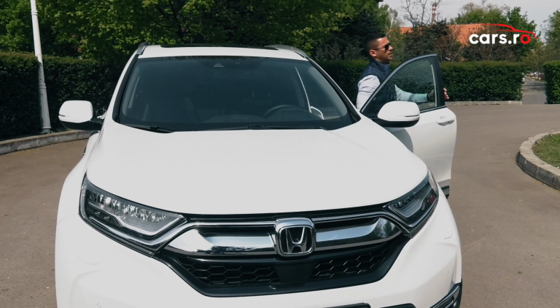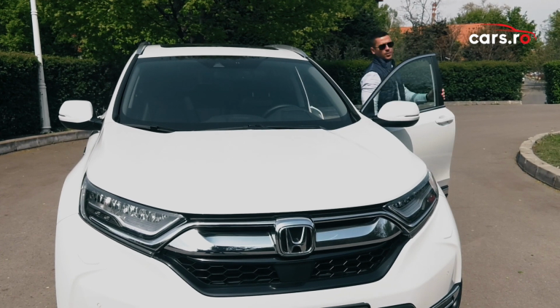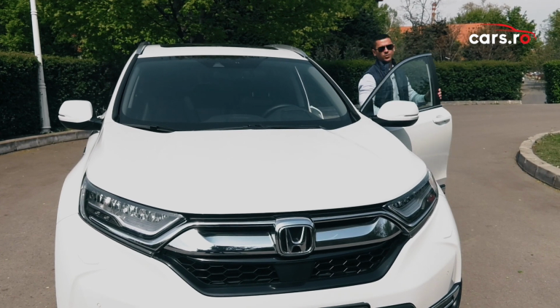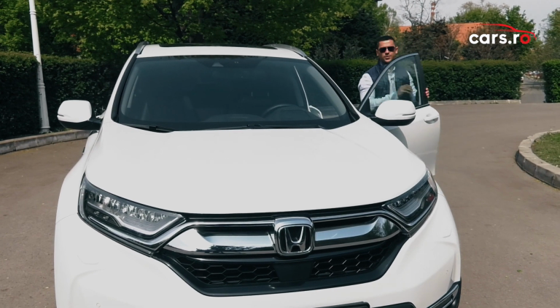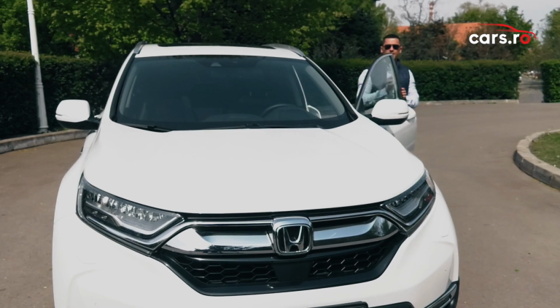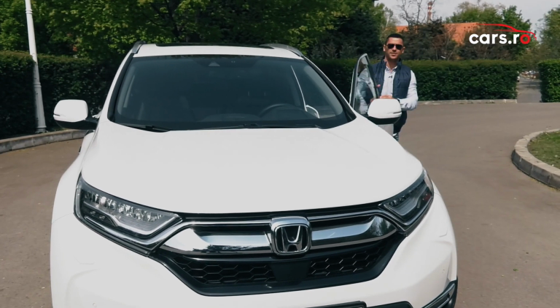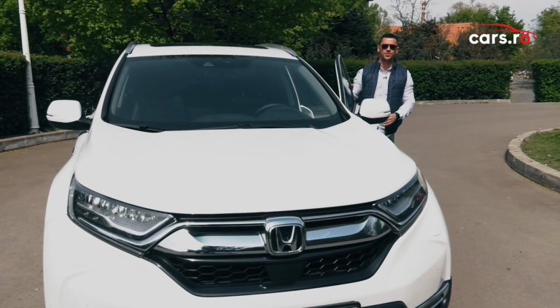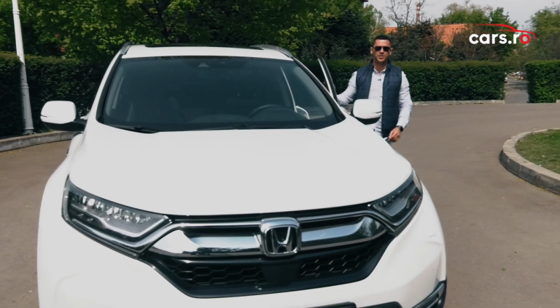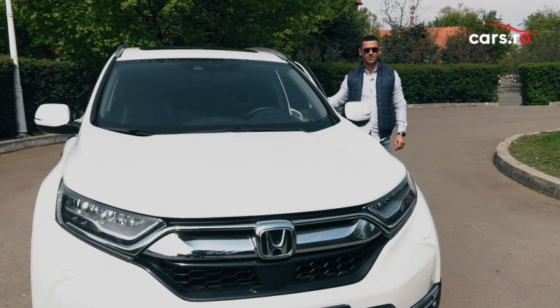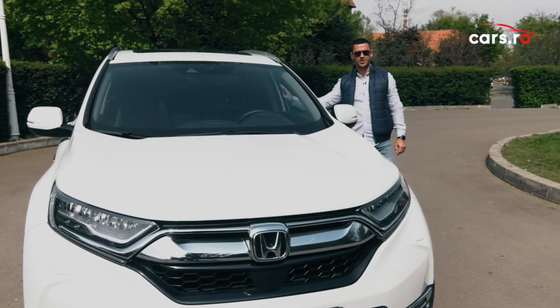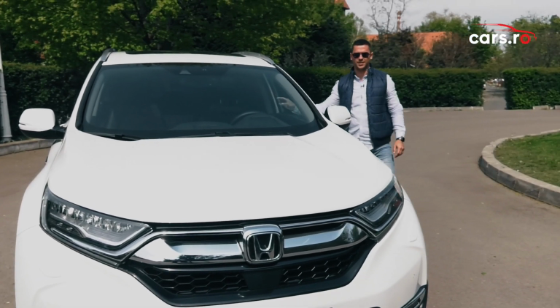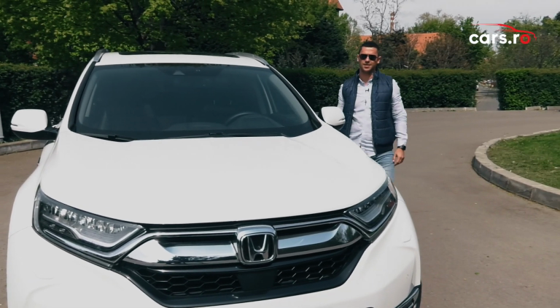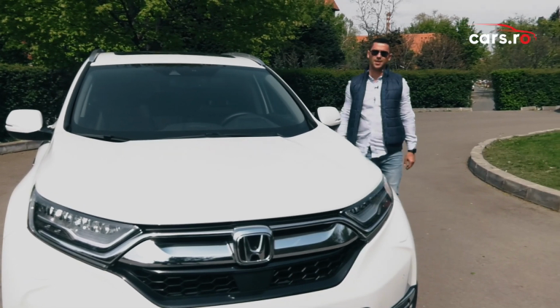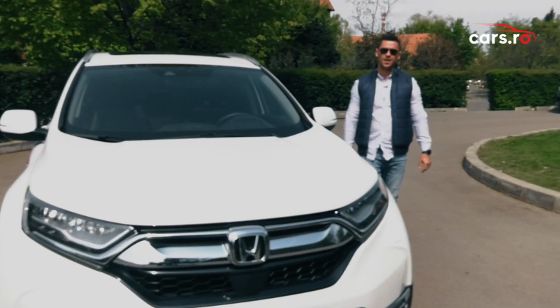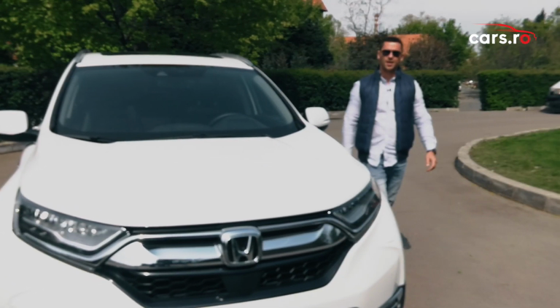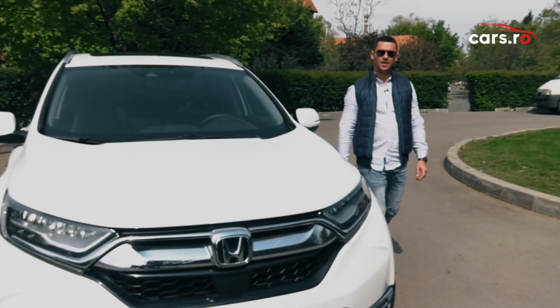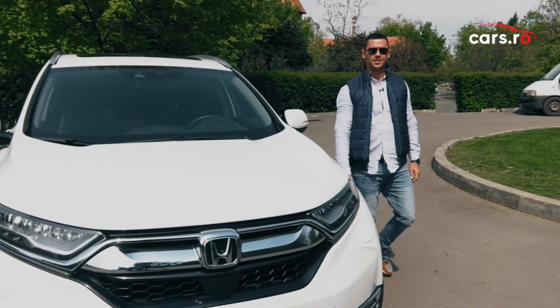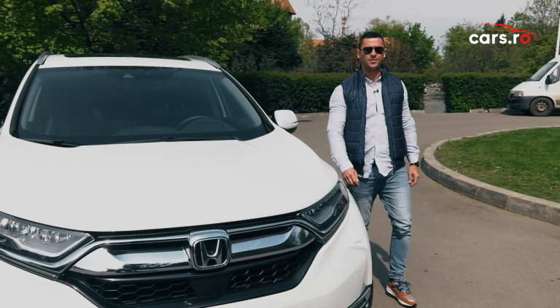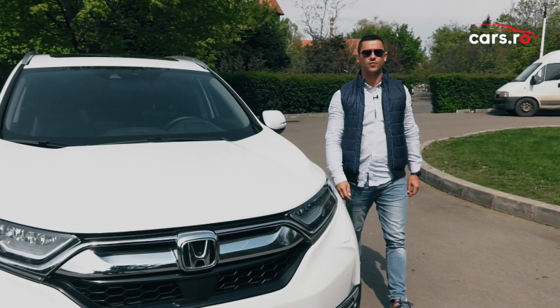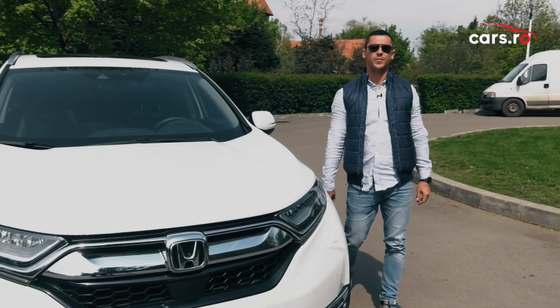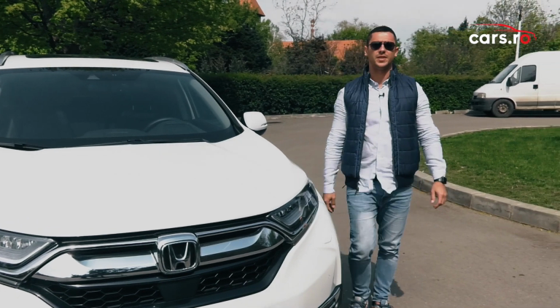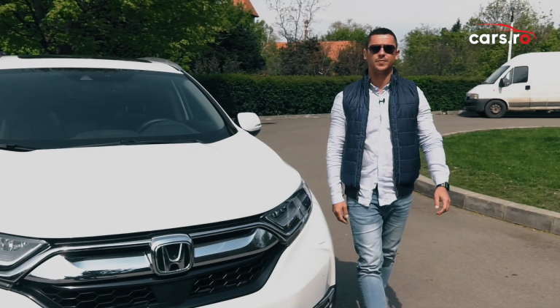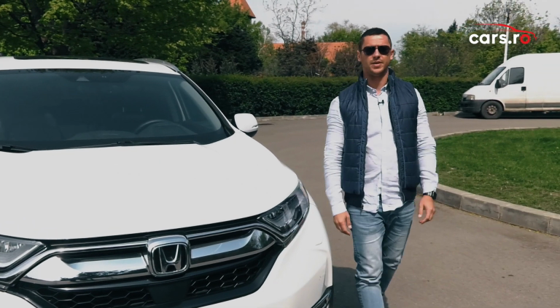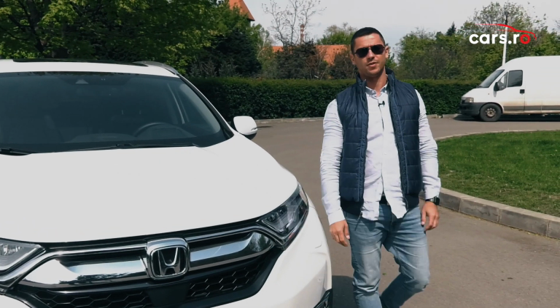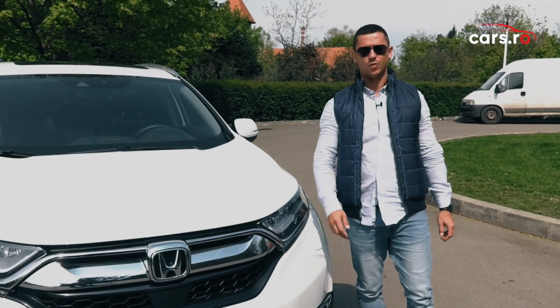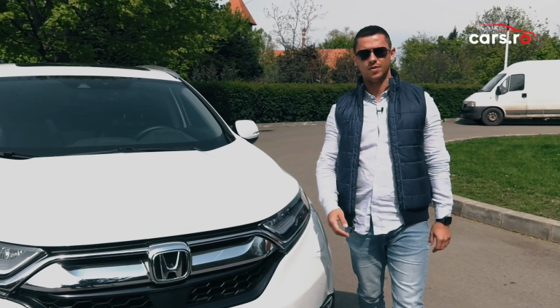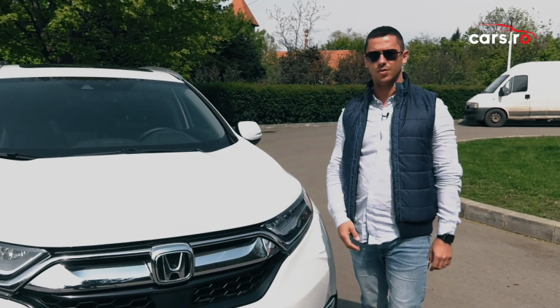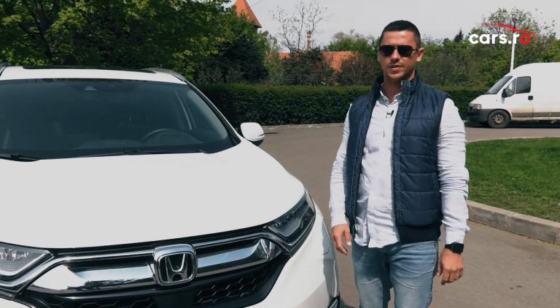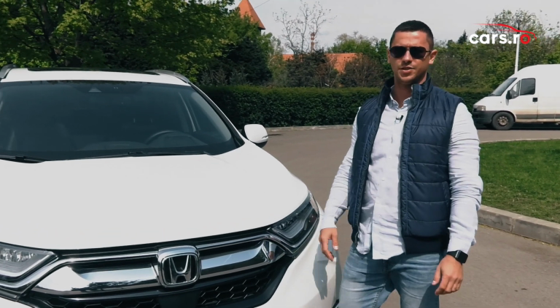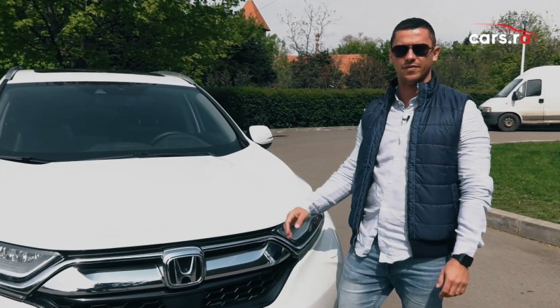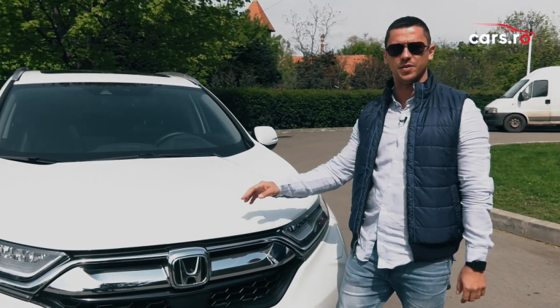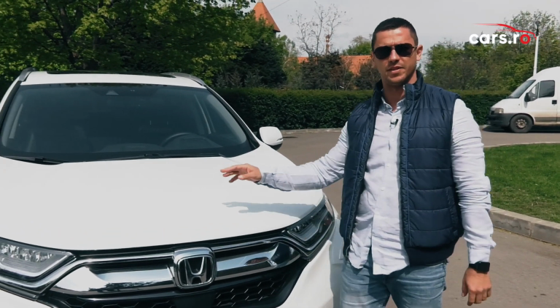Buna ziua și bine v-am găsit! Astăzi vom vorbi despre noul Honda CR-V Hybrid.